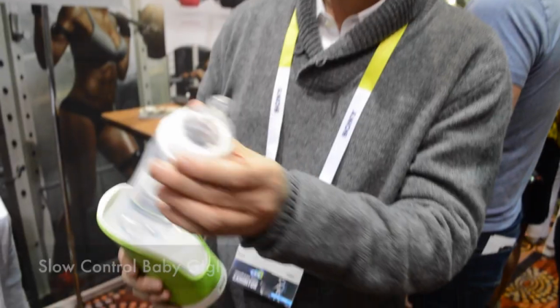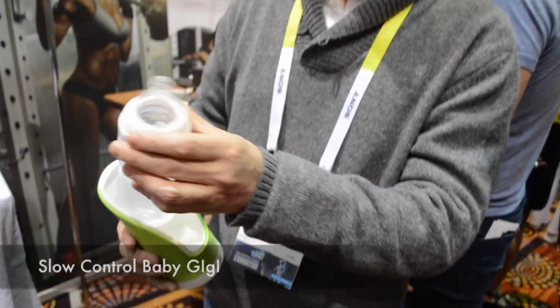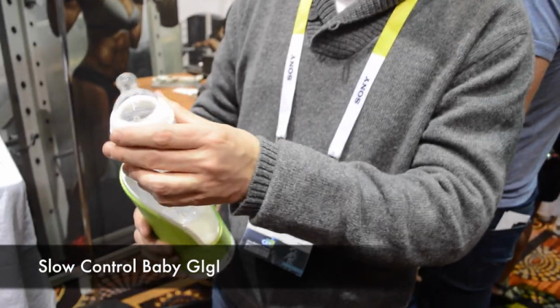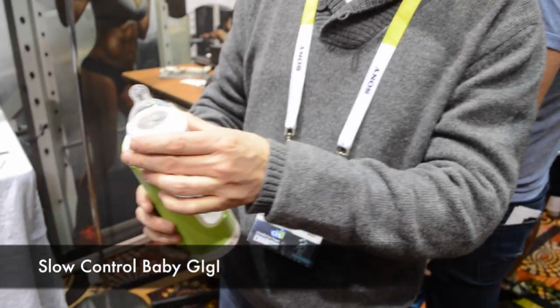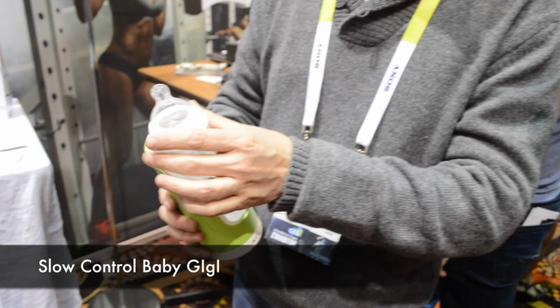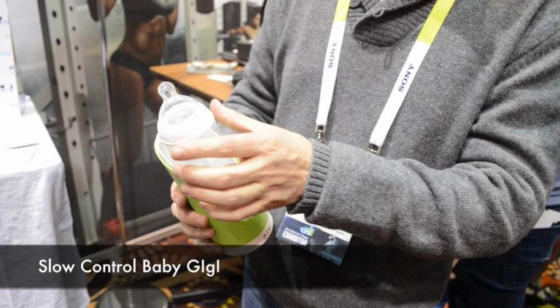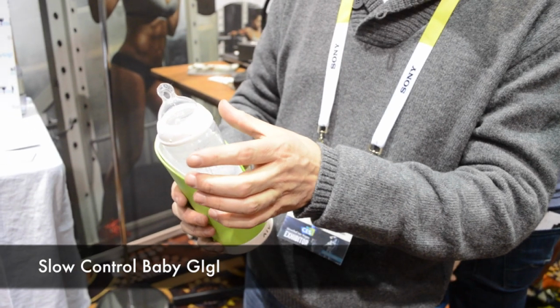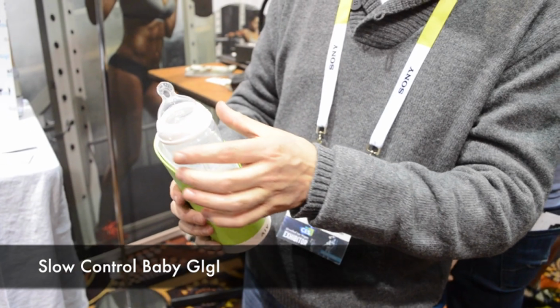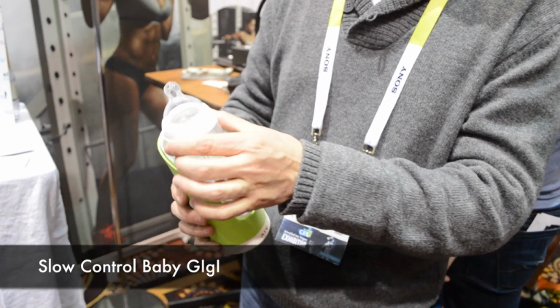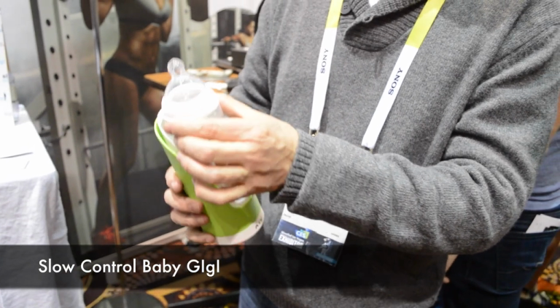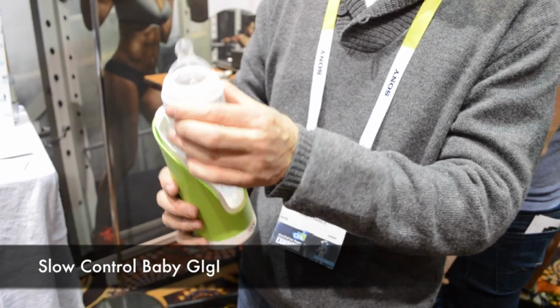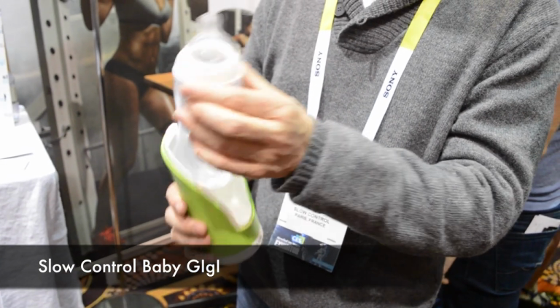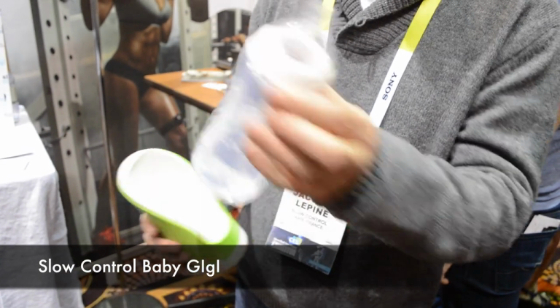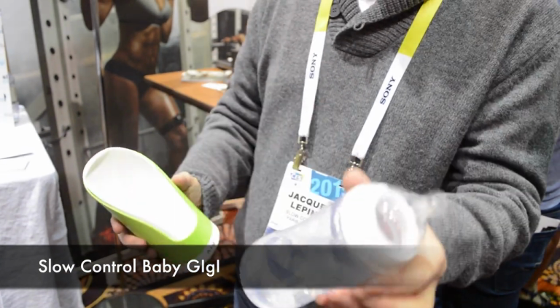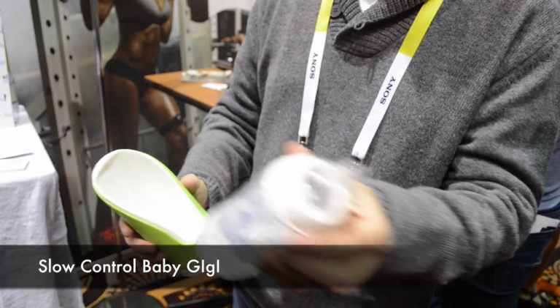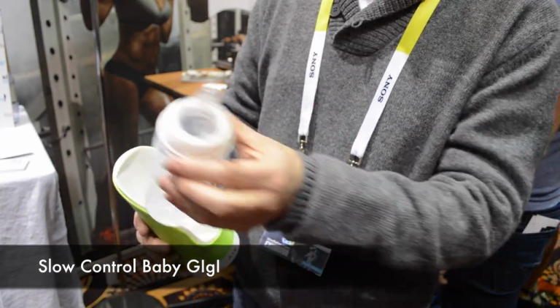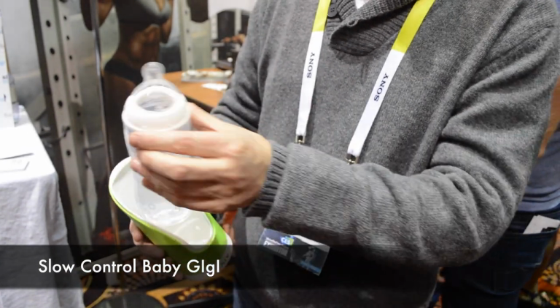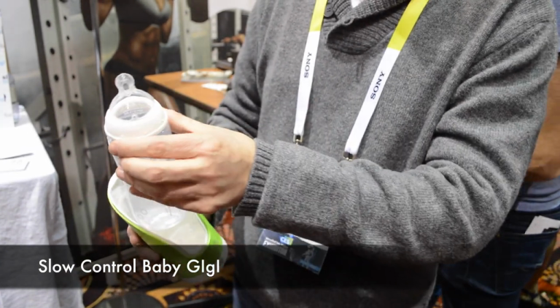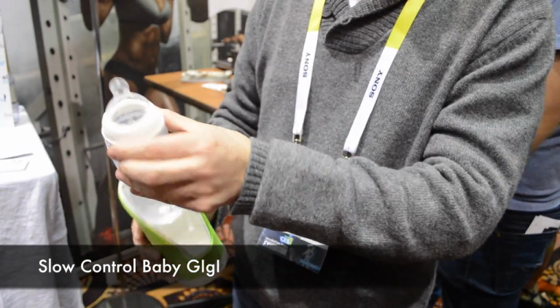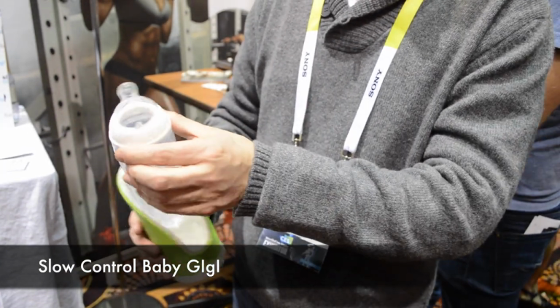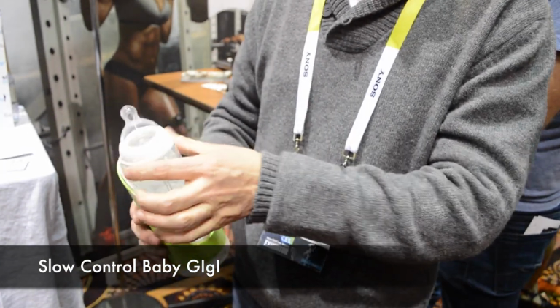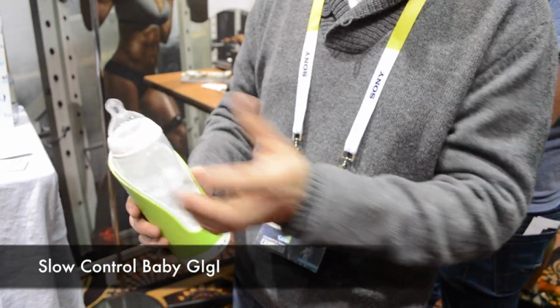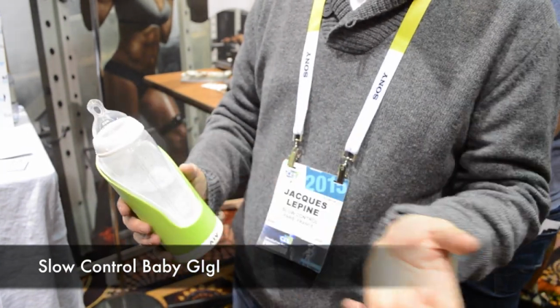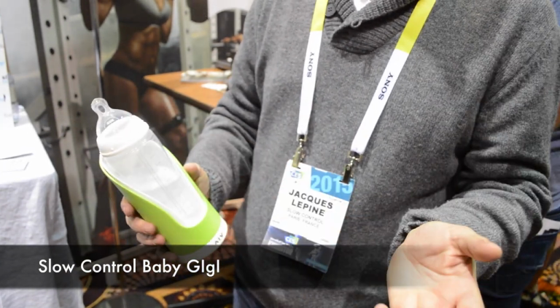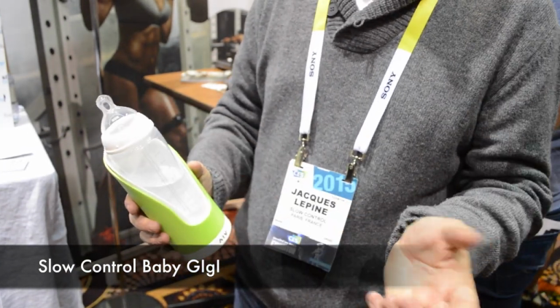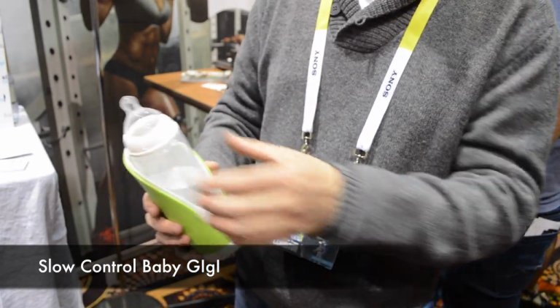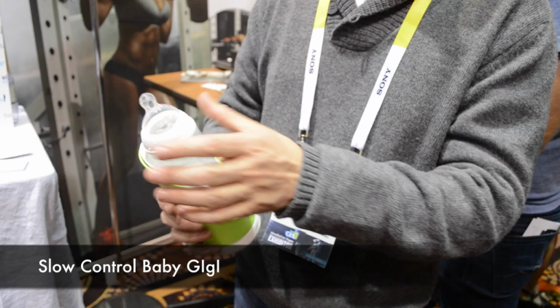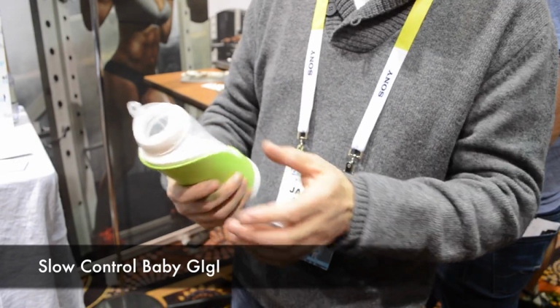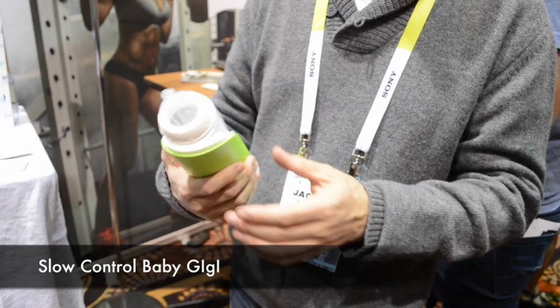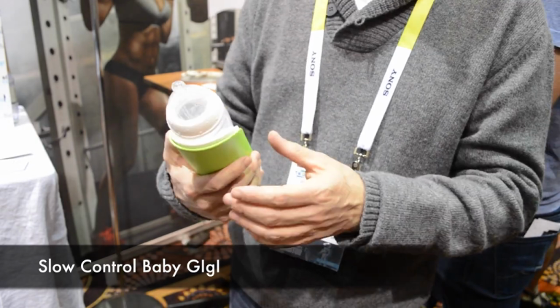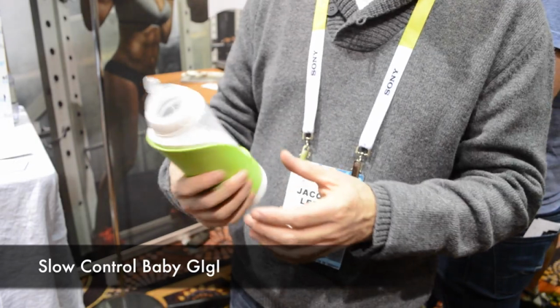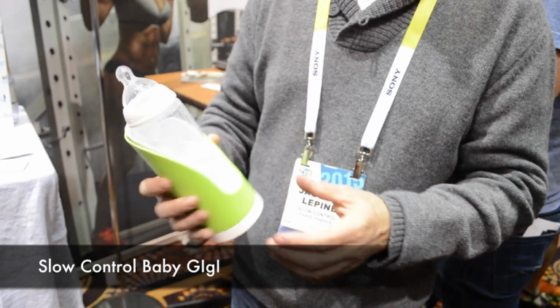Slow Control is a smart baby bottle holder, which helps follow up on how the baby is fed and how much it drinks and at what time.